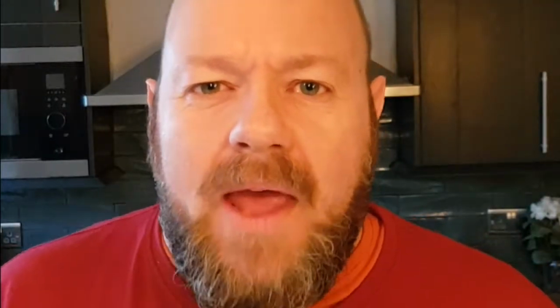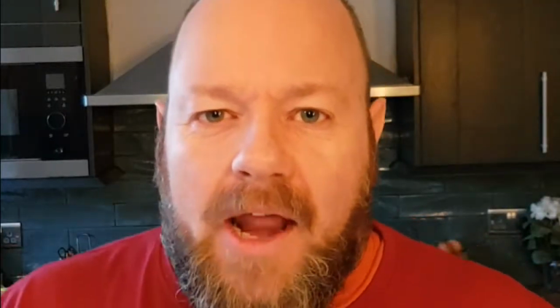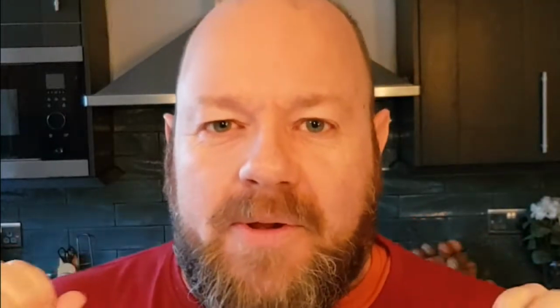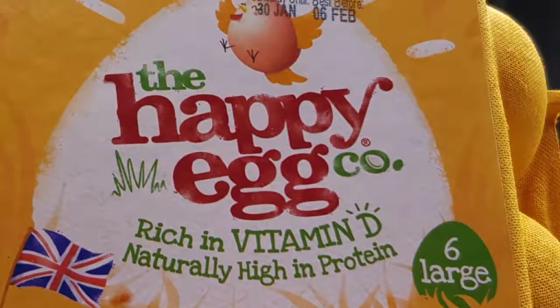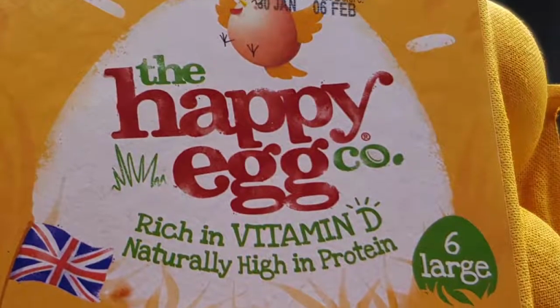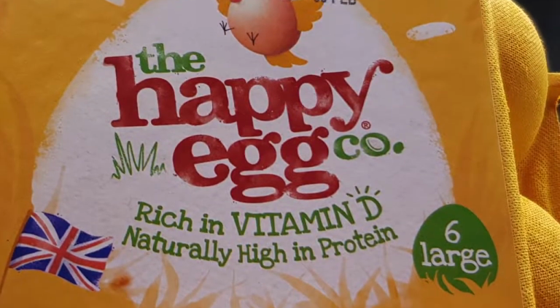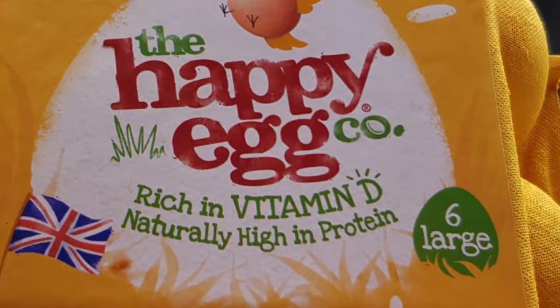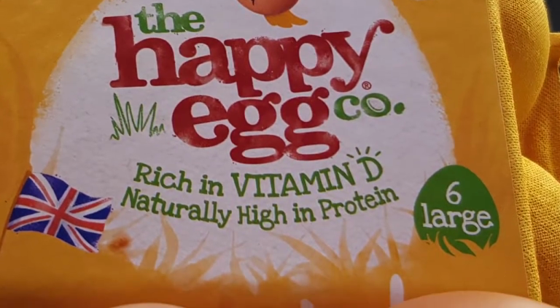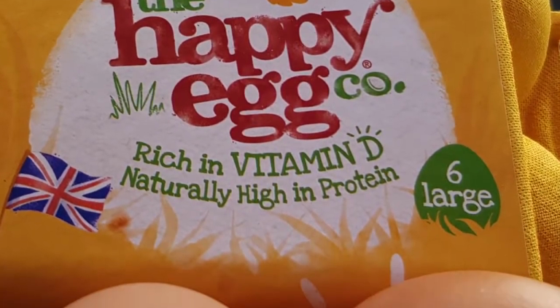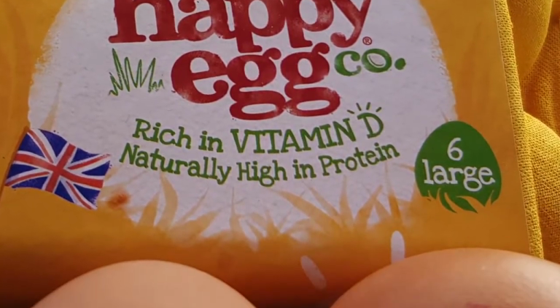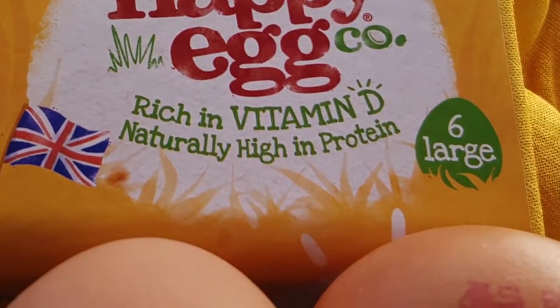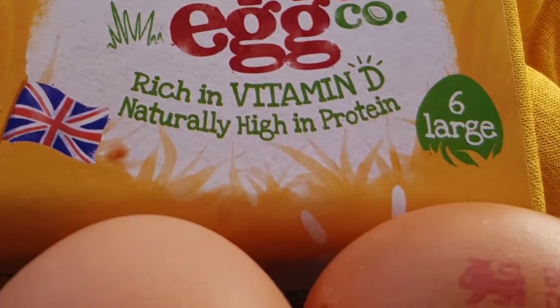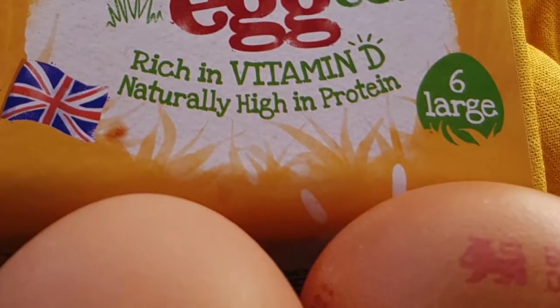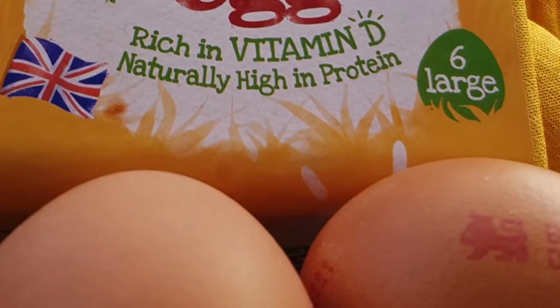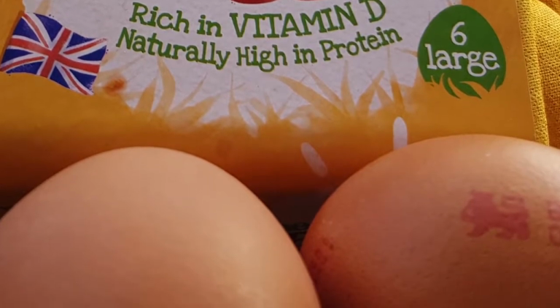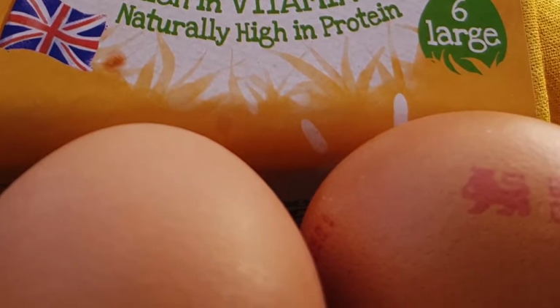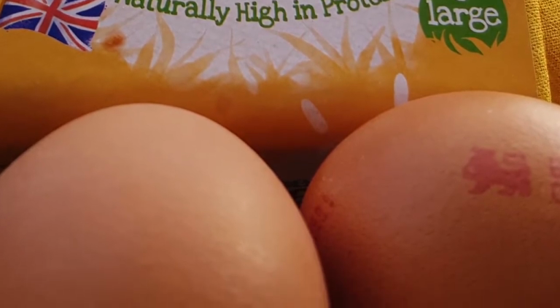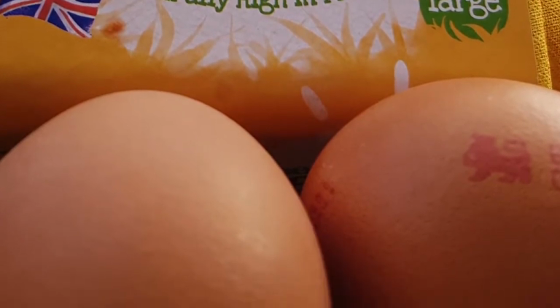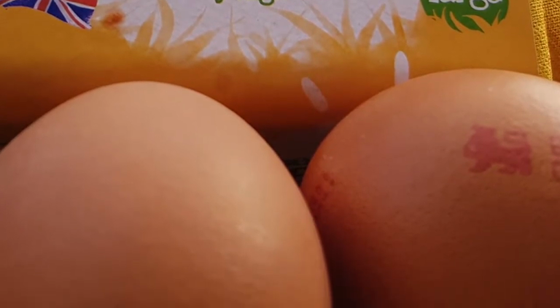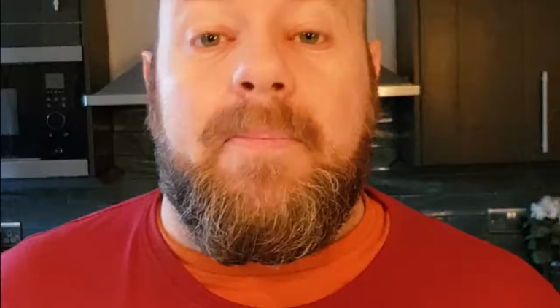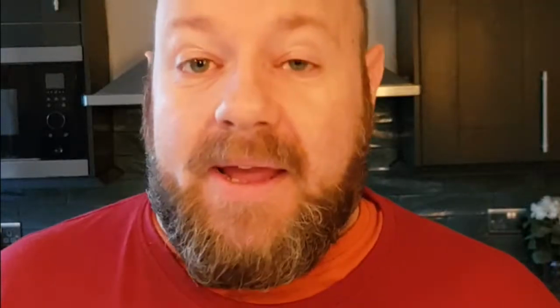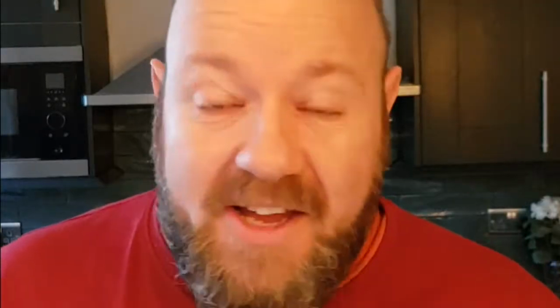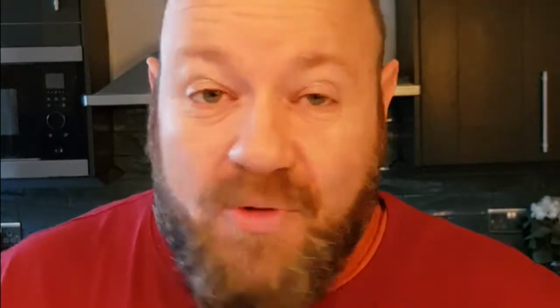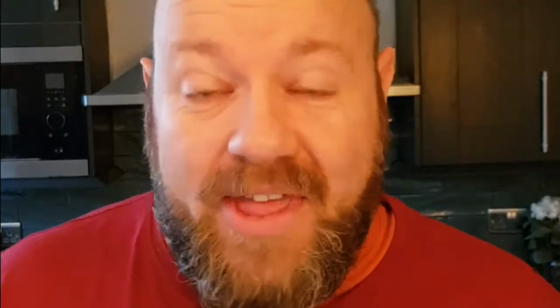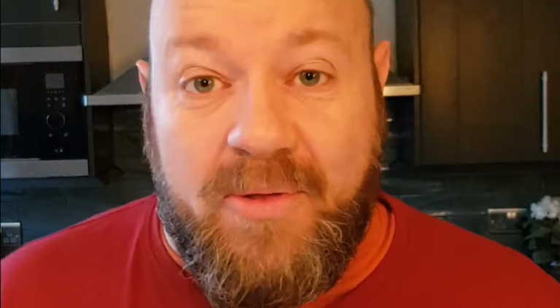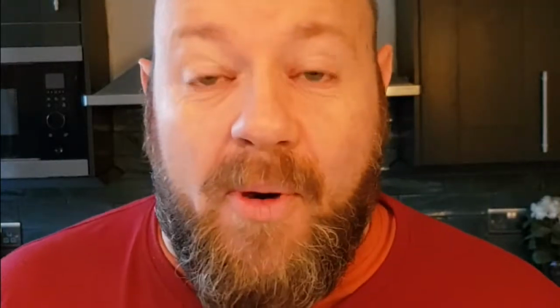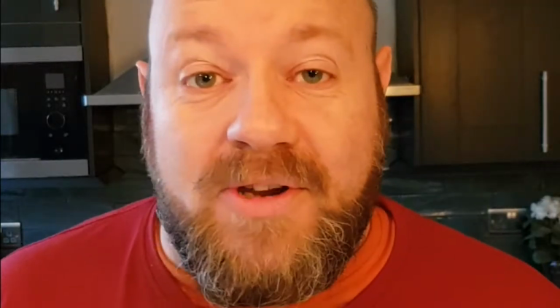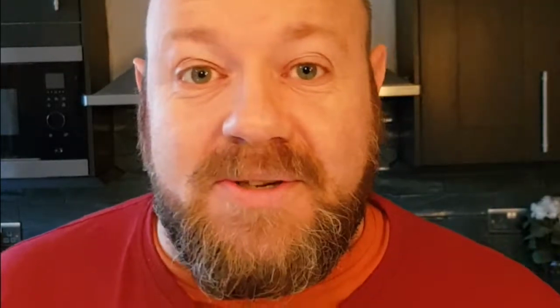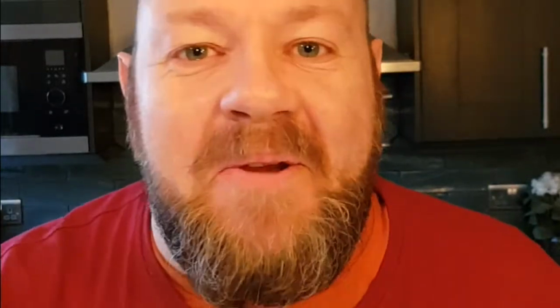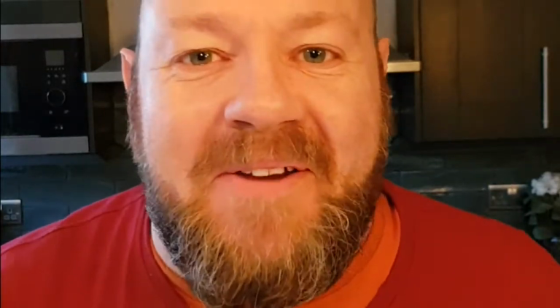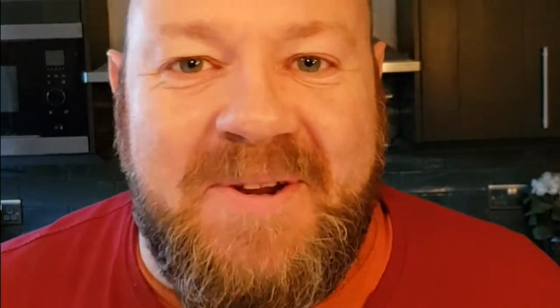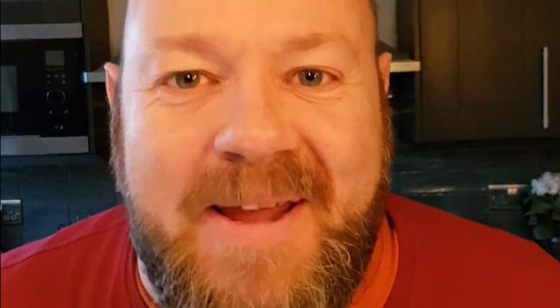And I'm using Happy Egg Company eggs. The chickens are happy — it's right there on the box. Who loves you, baby?